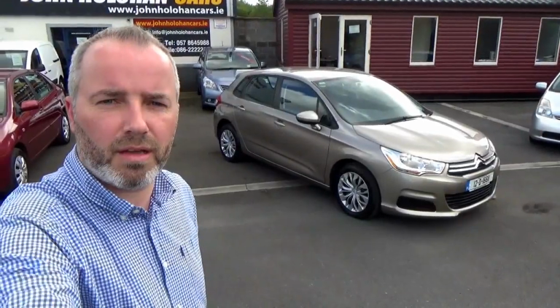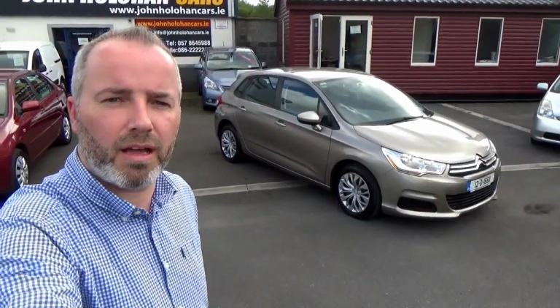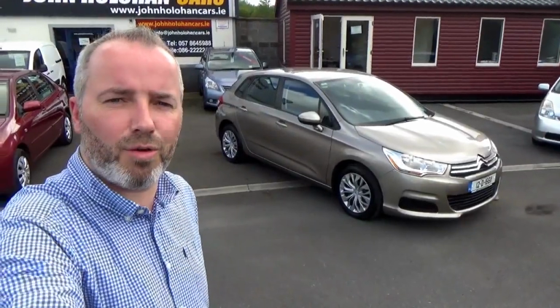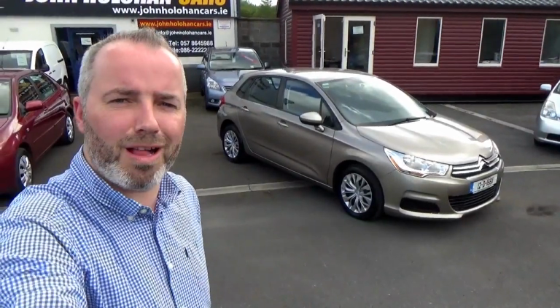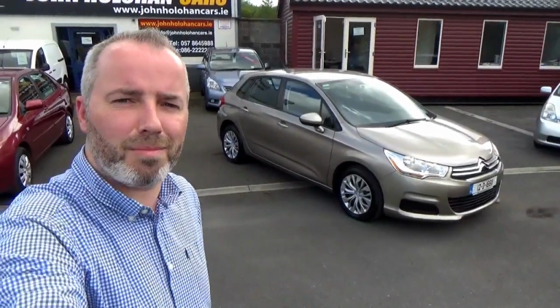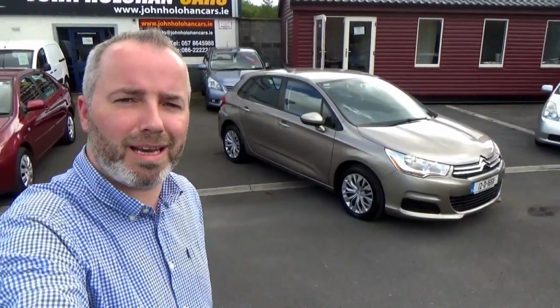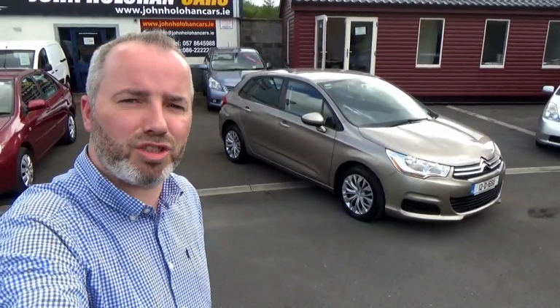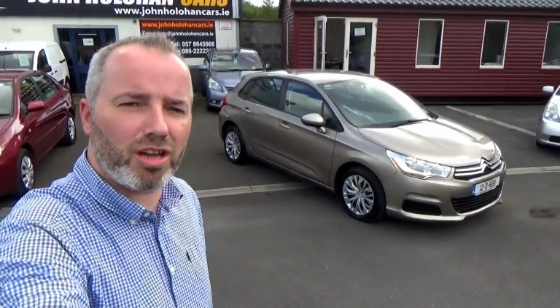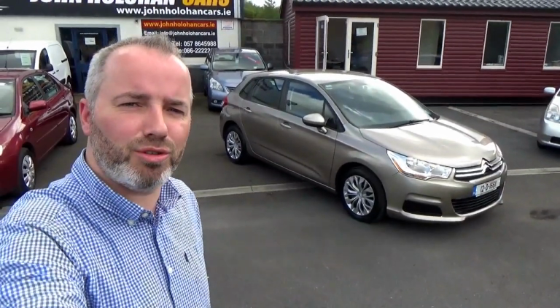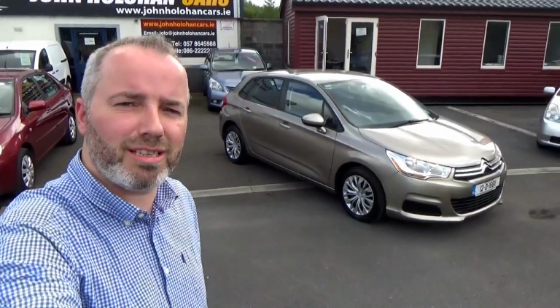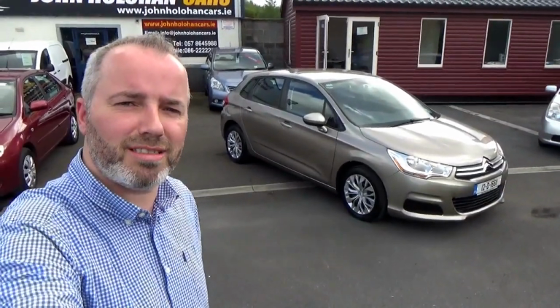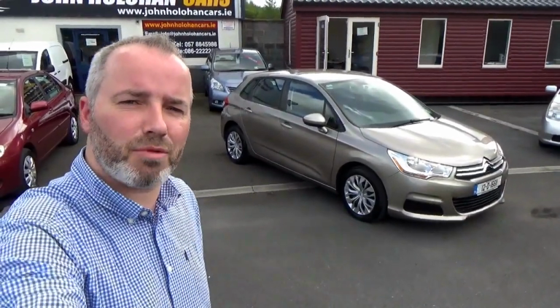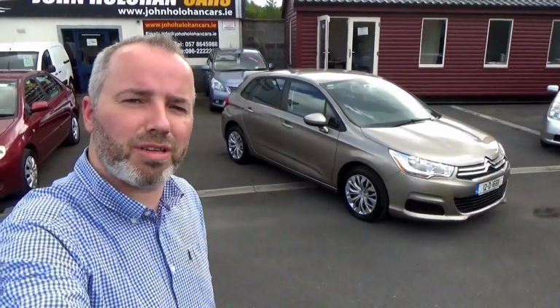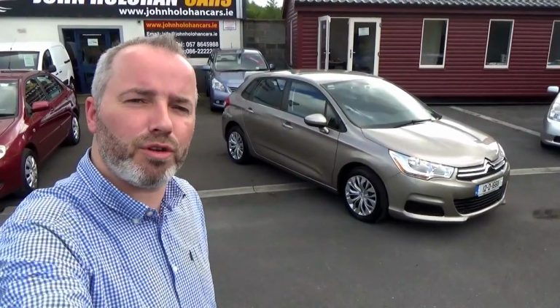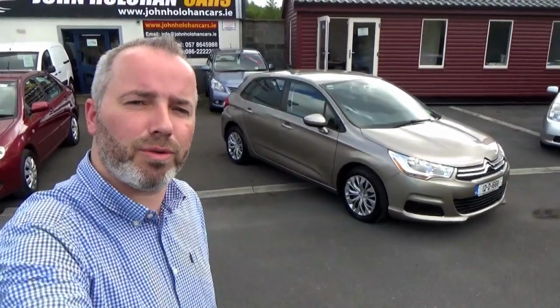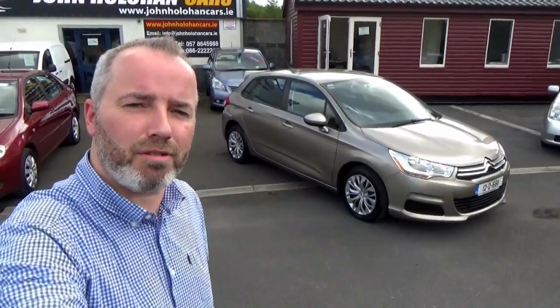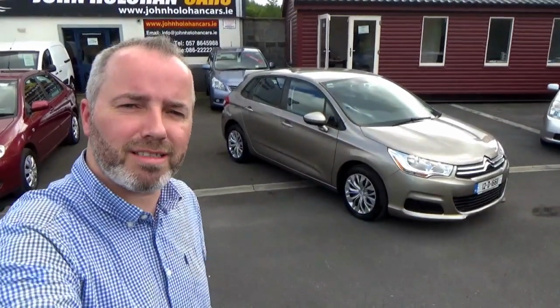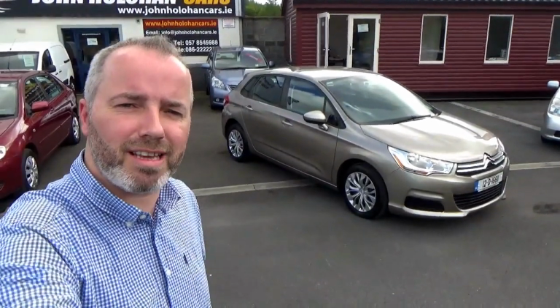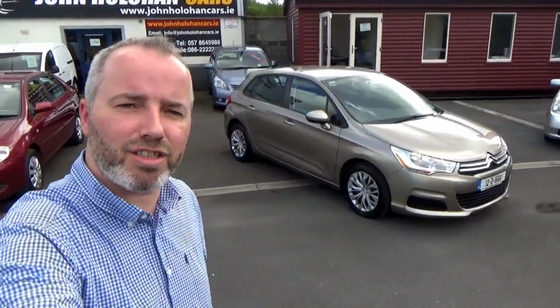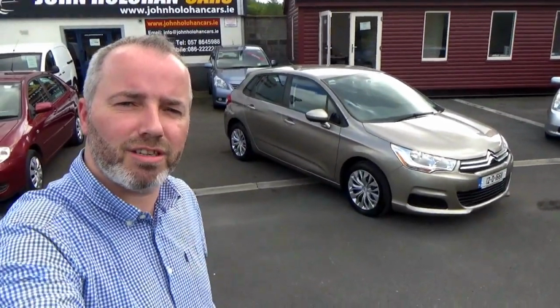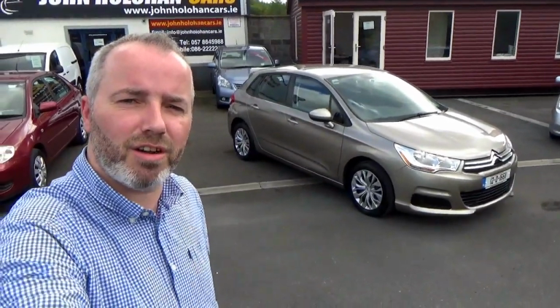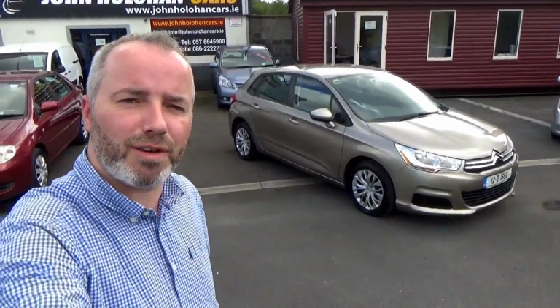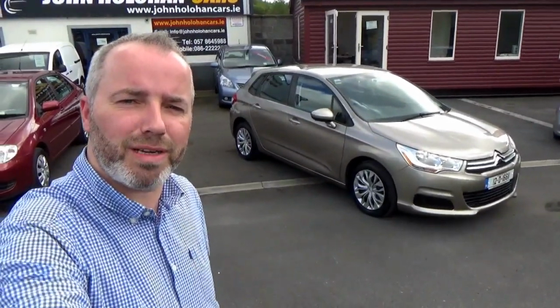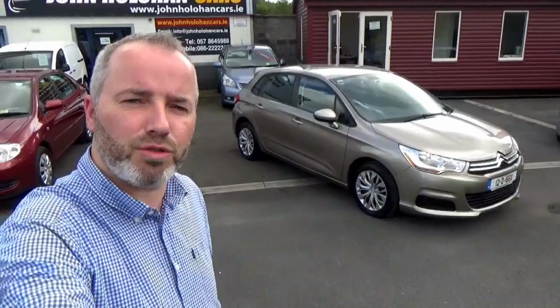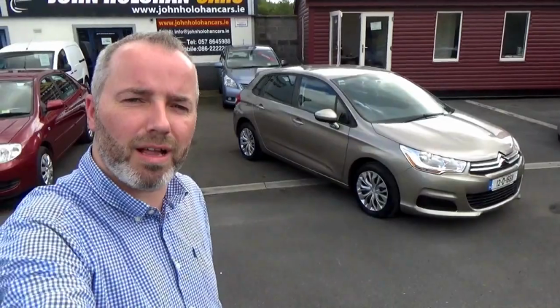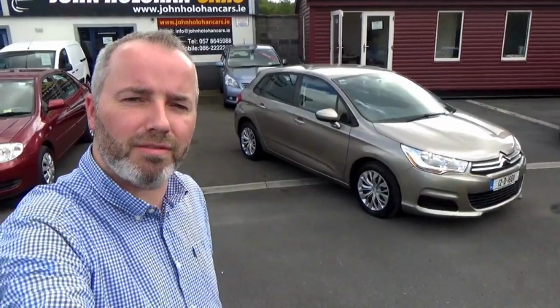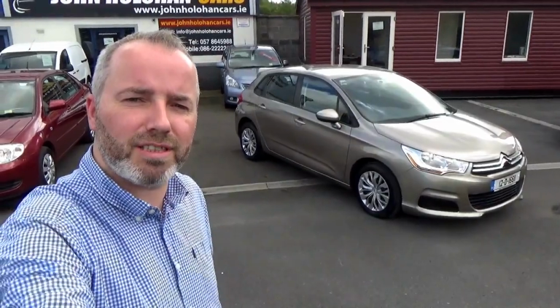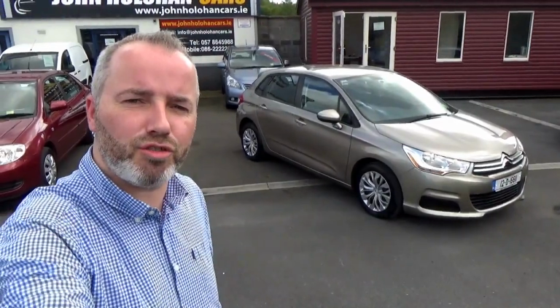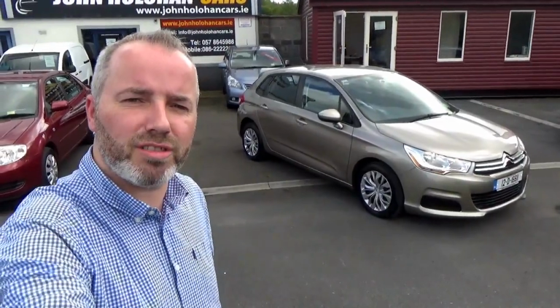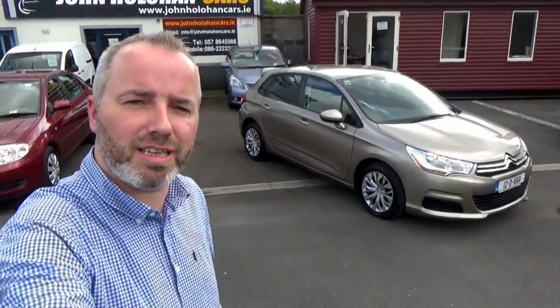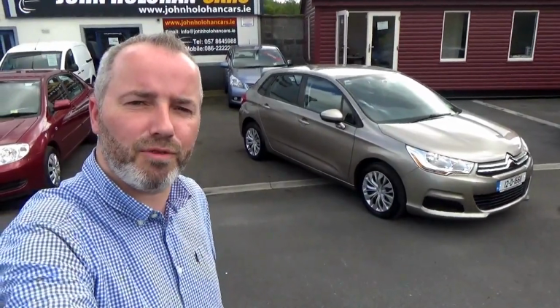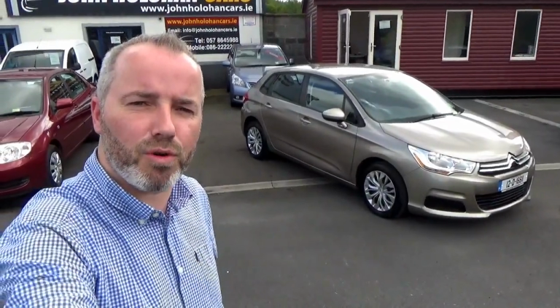Hello and welcome. My name is John Houlihan. Today we're going to give you a quick presentation of our 2012 Citroen C4.